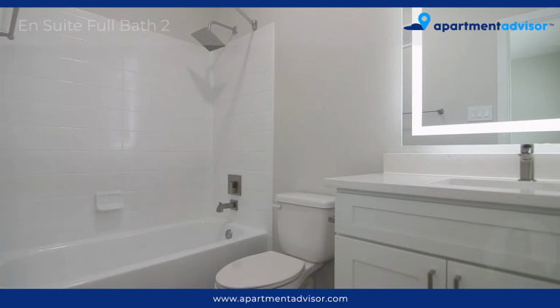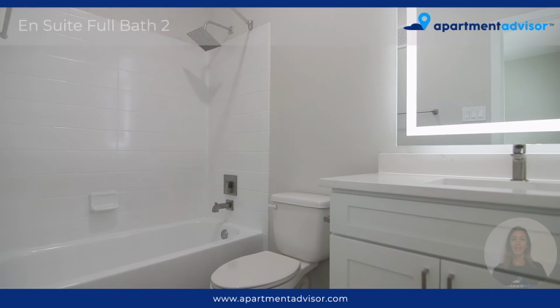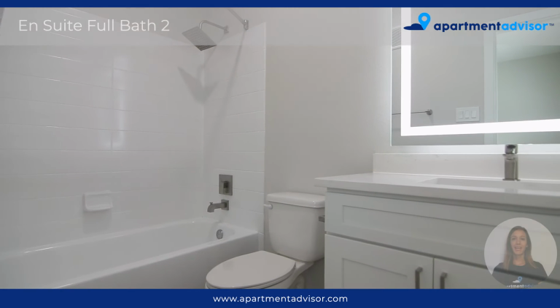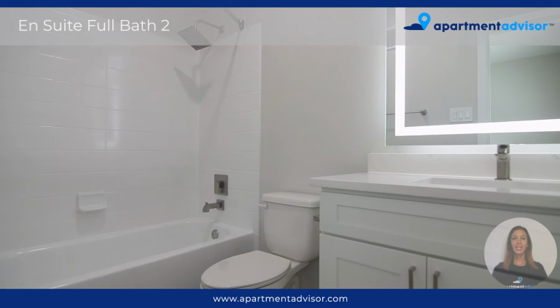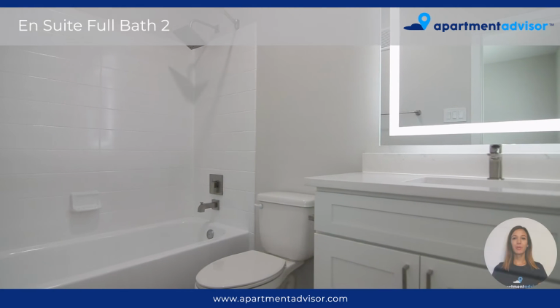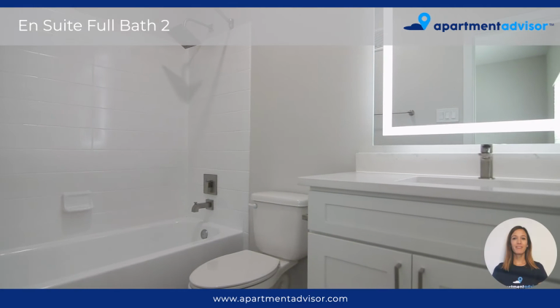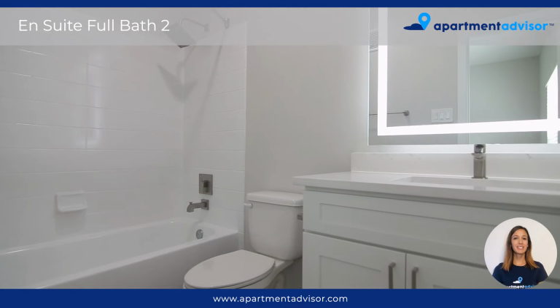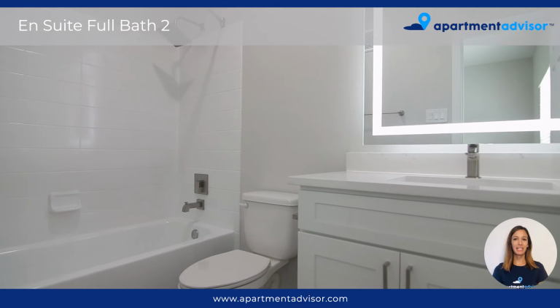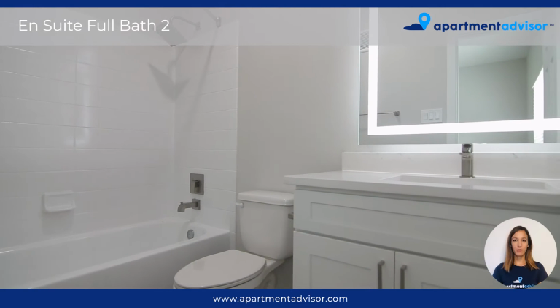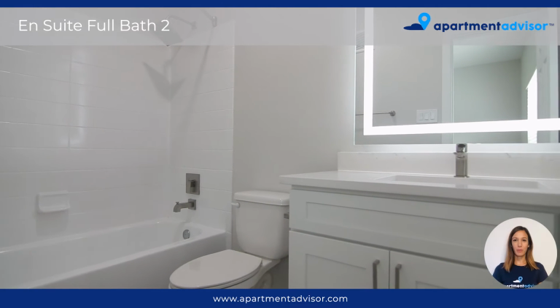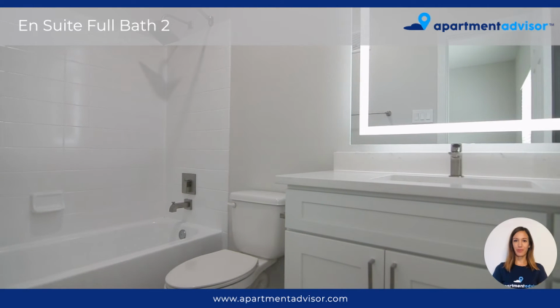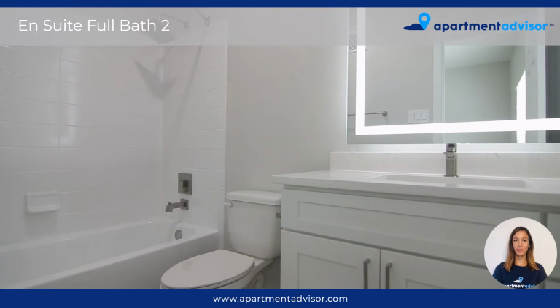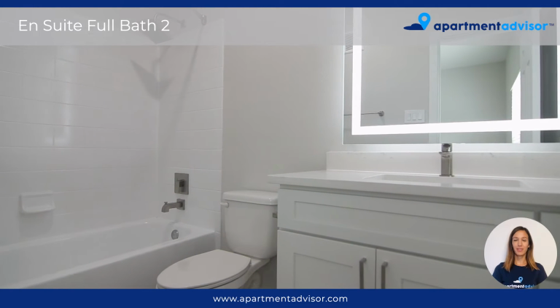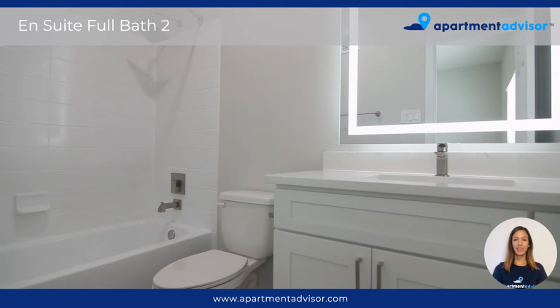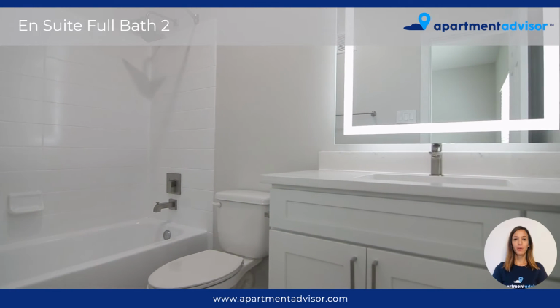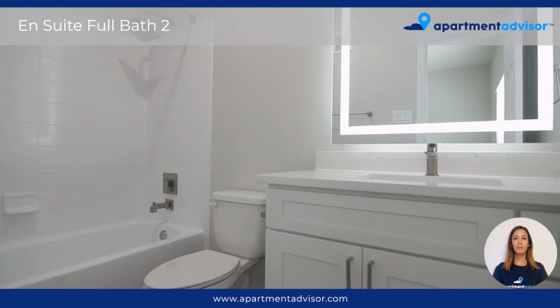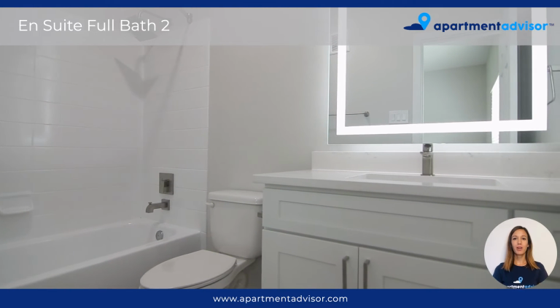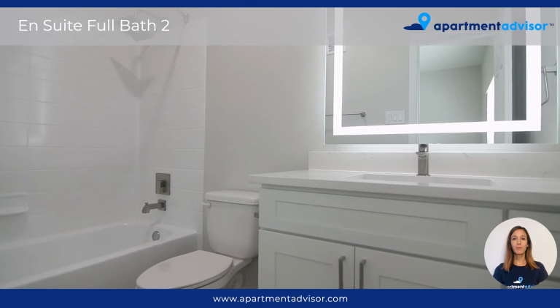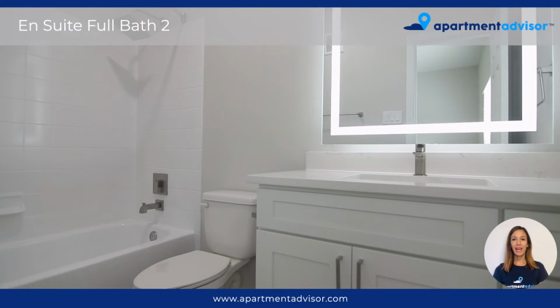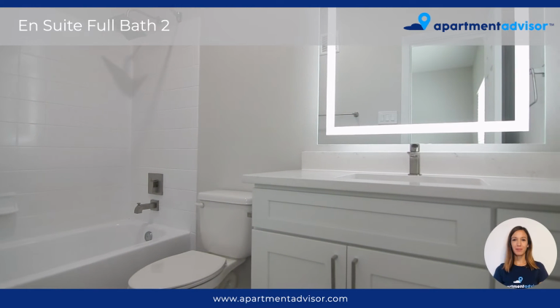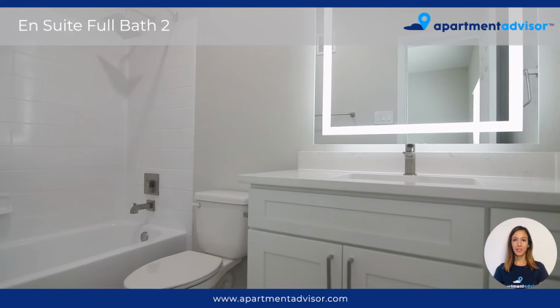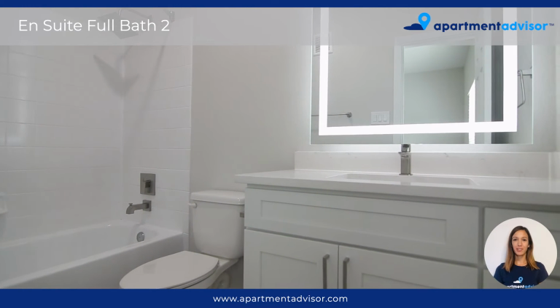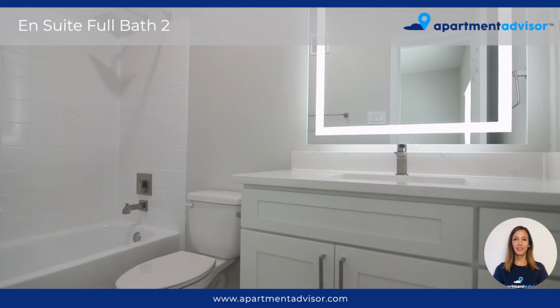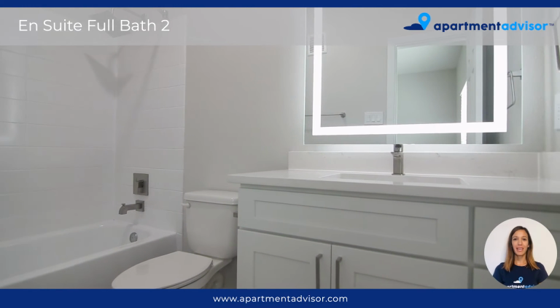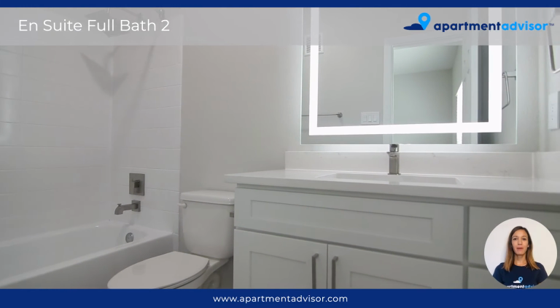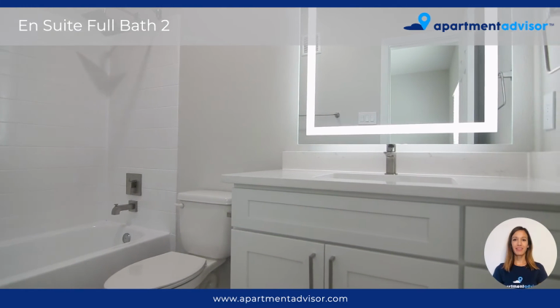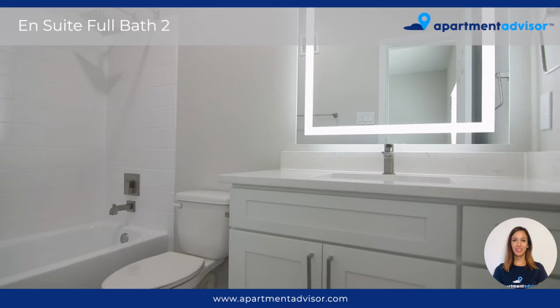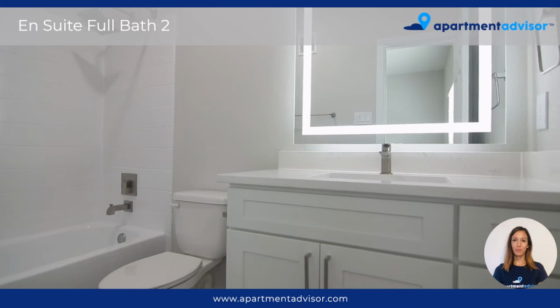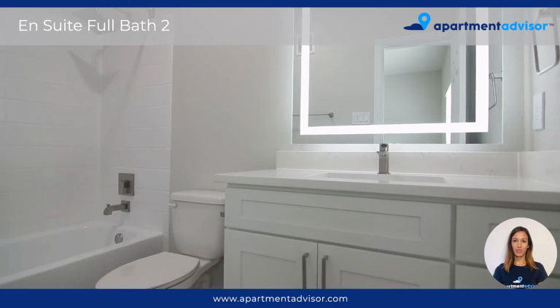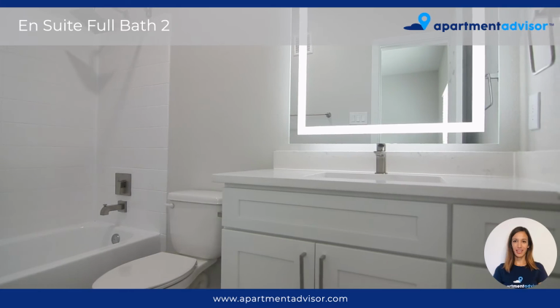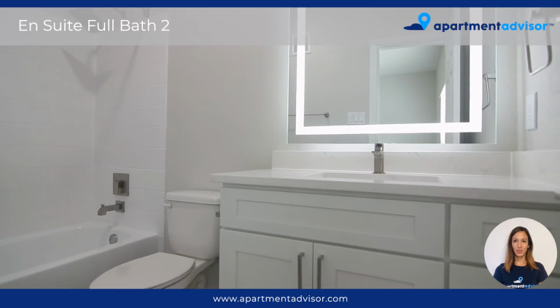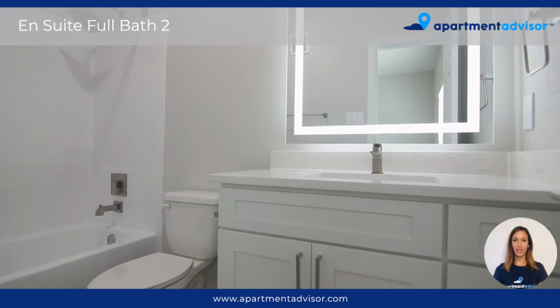And here we have the second full bathroom with a modern backlit mirror and a bathtub with tile surround.